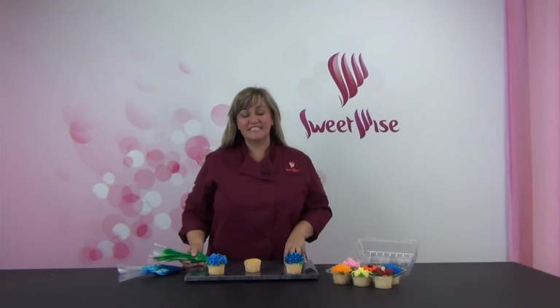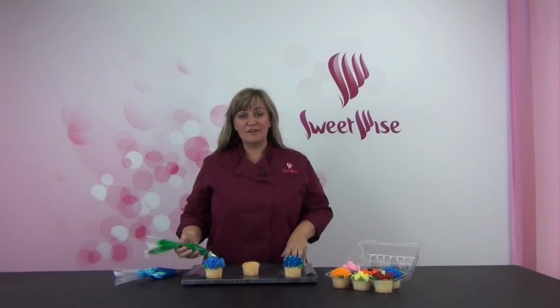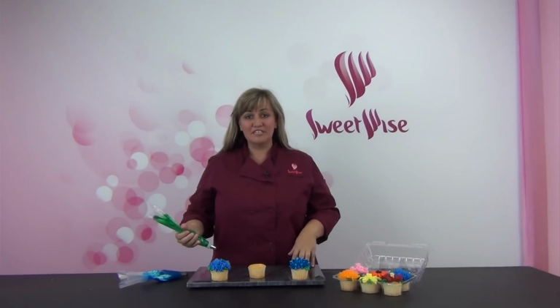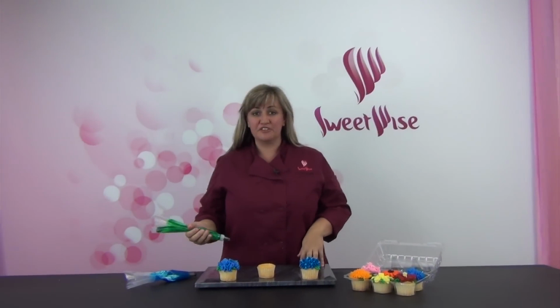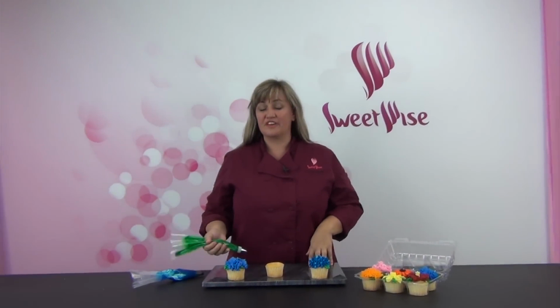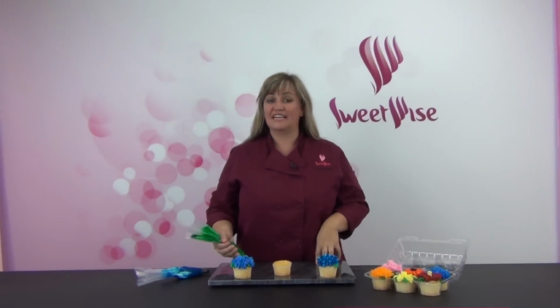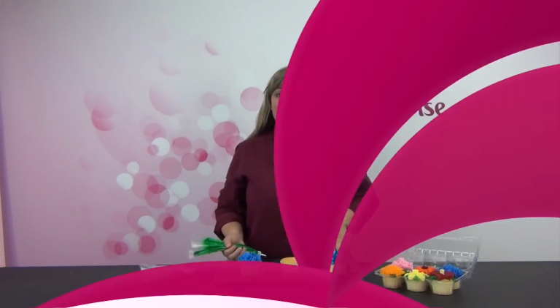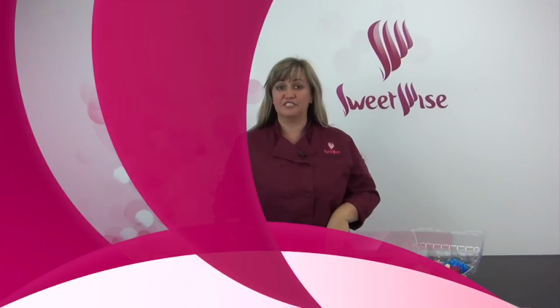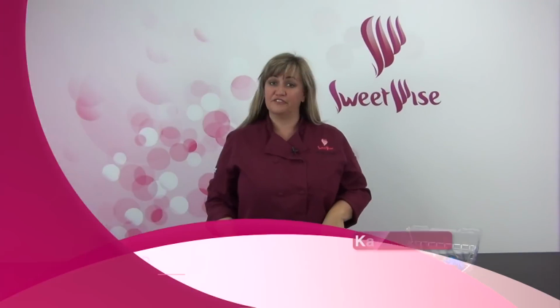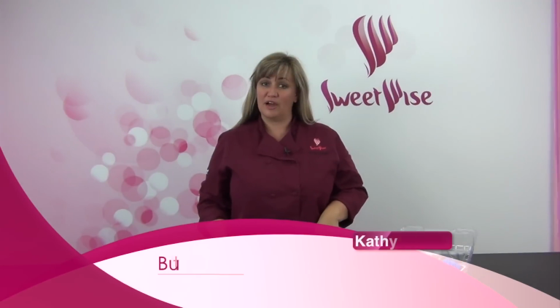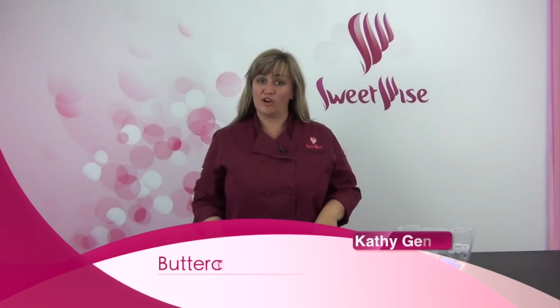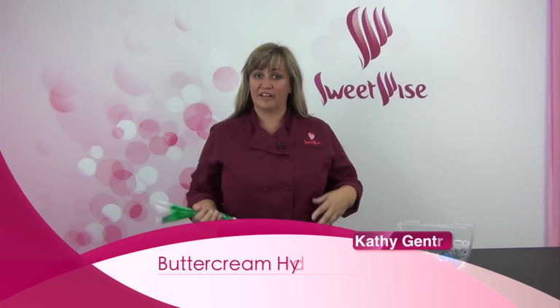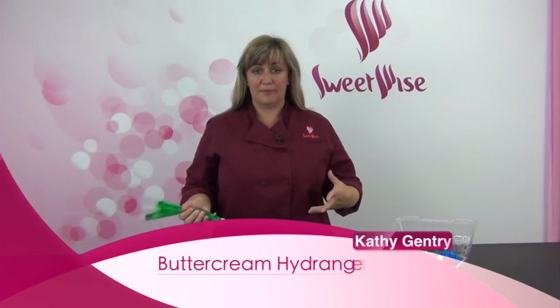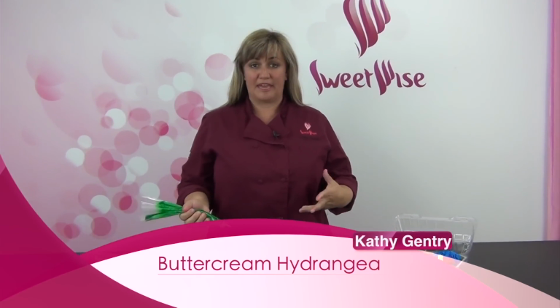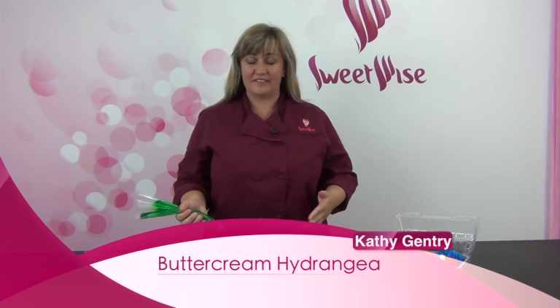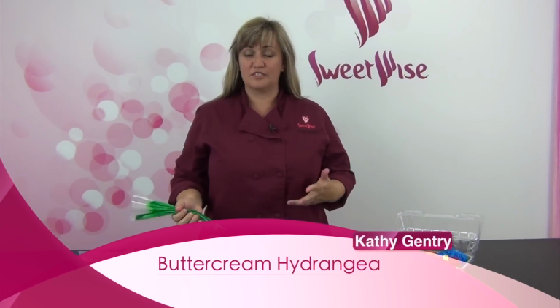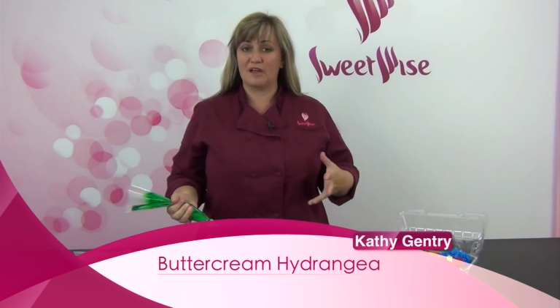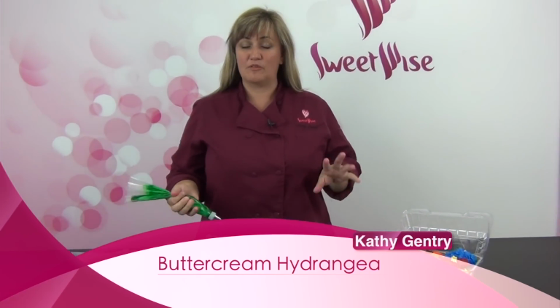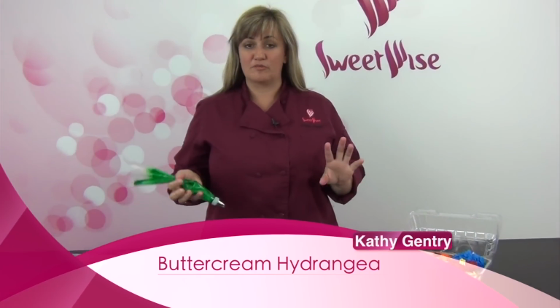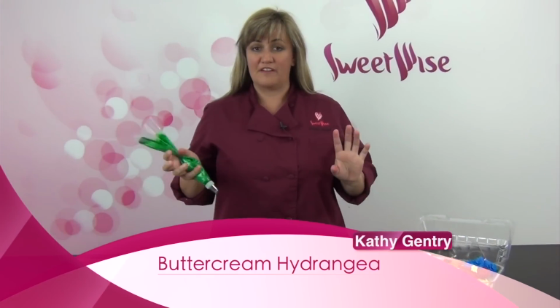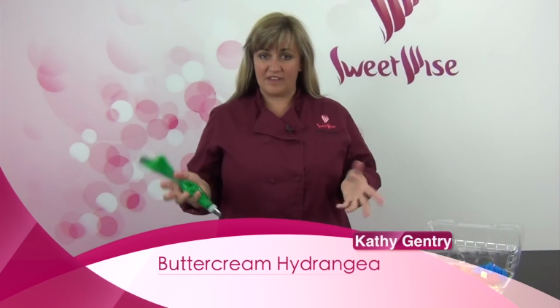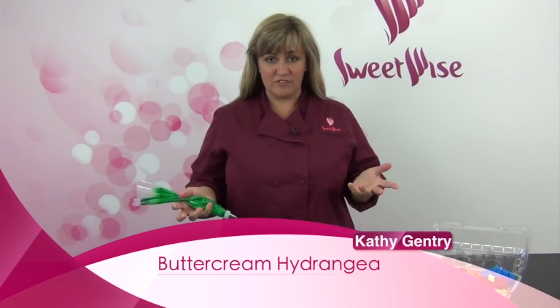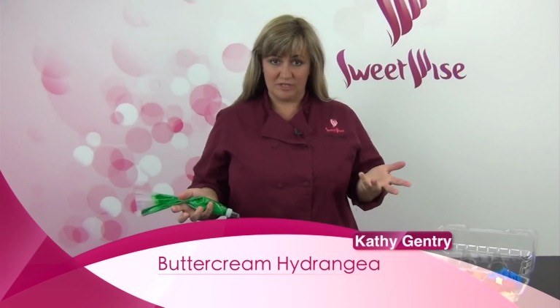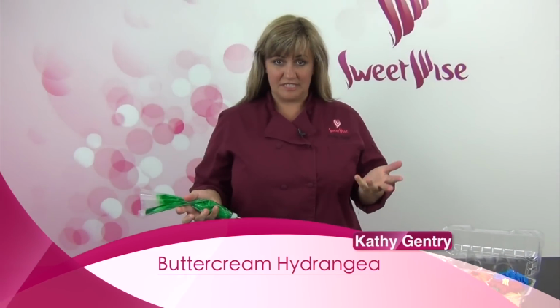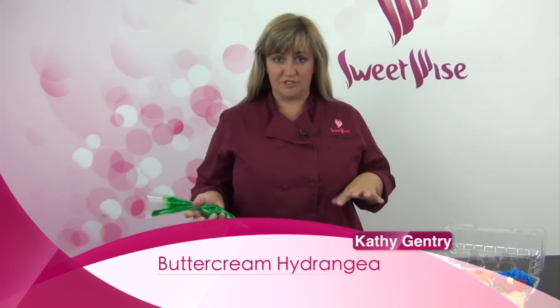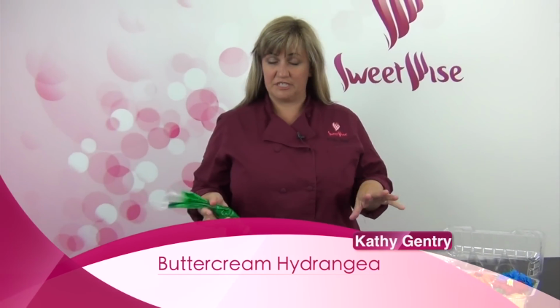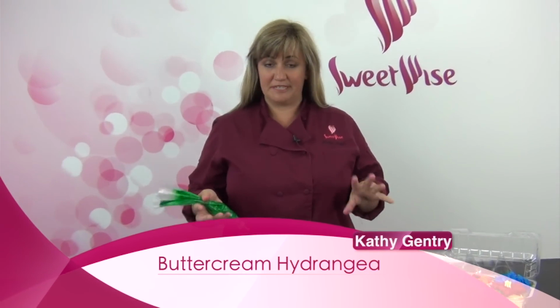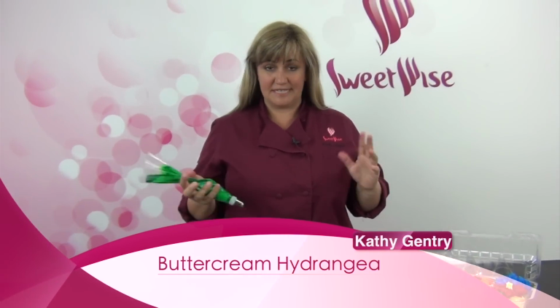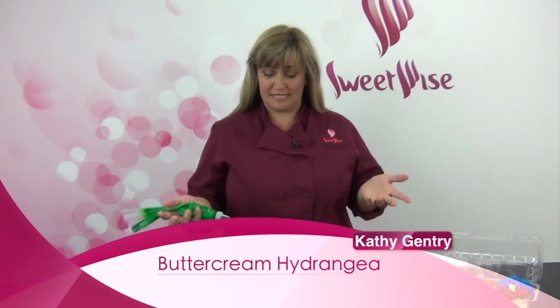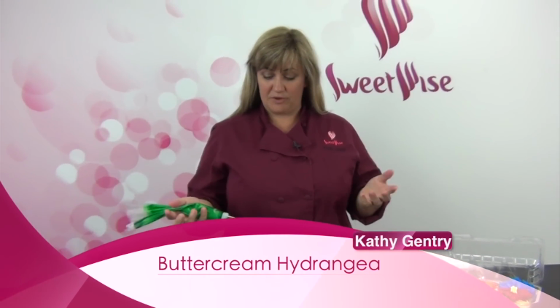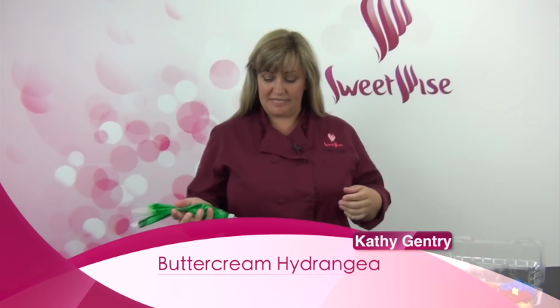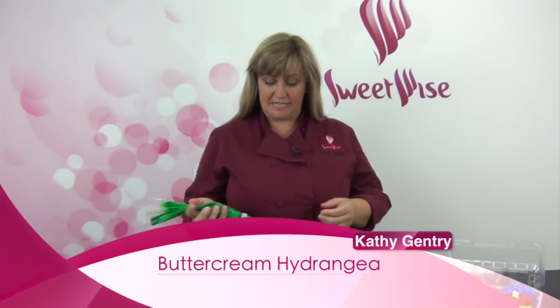Today I want to show you the hydrangea flower on a cupcake. This is probably one of my favorite ones to do just because it's so easy.